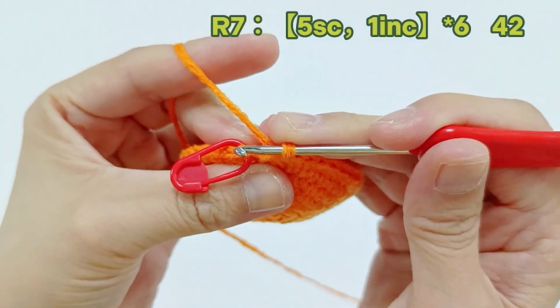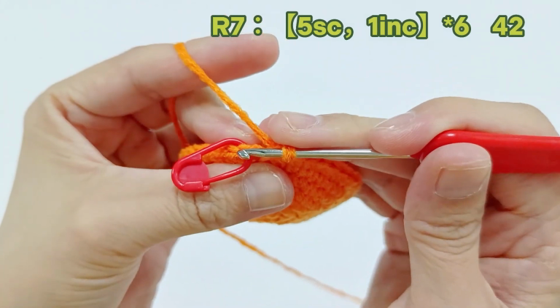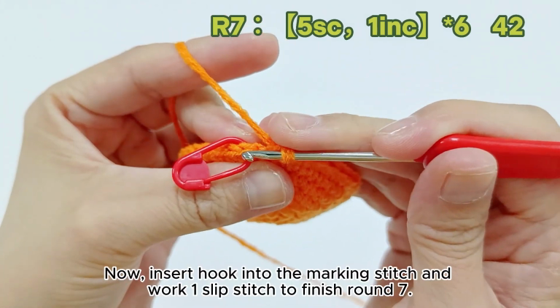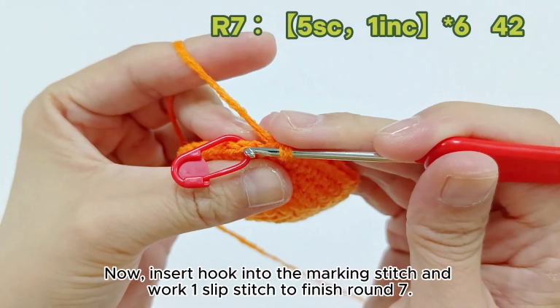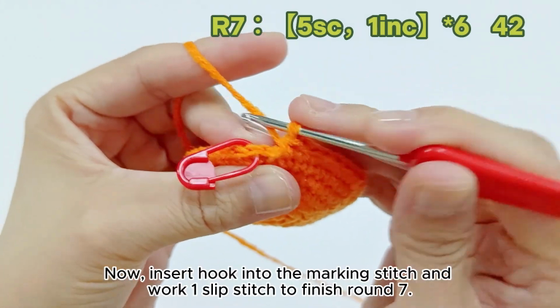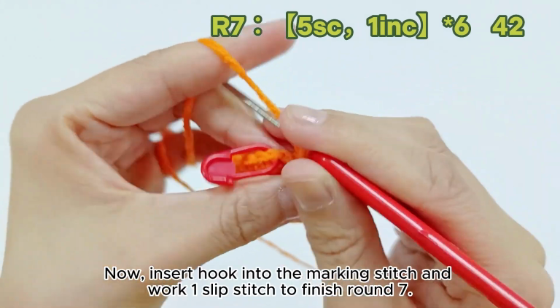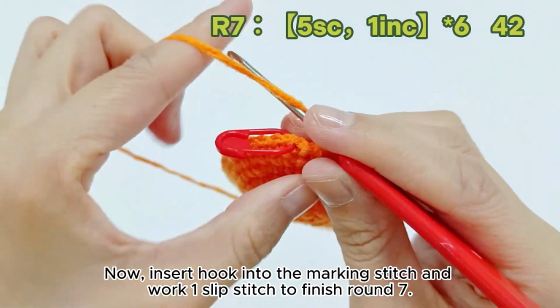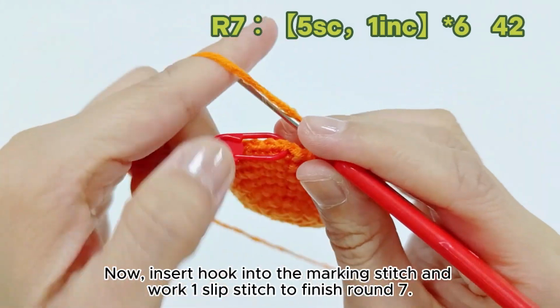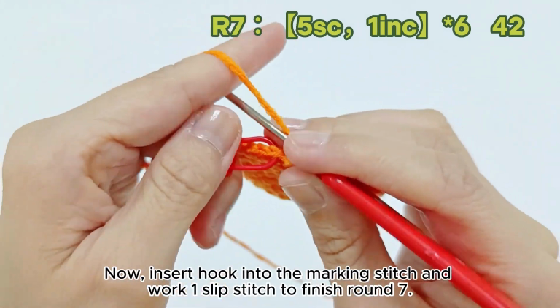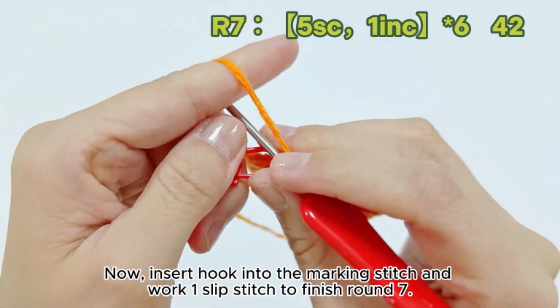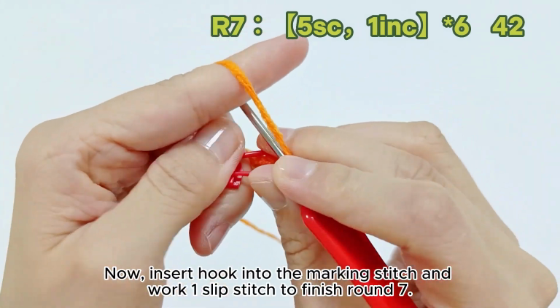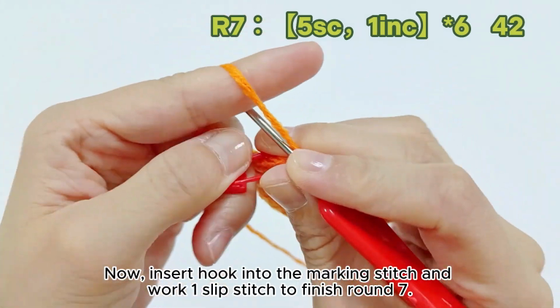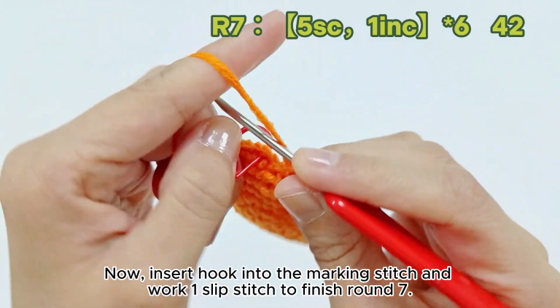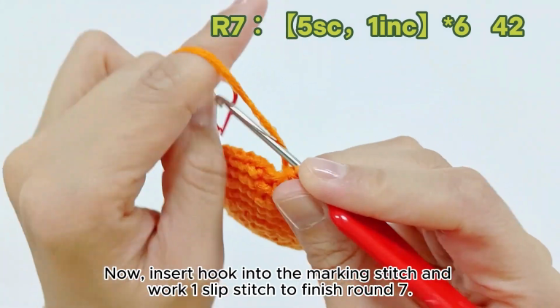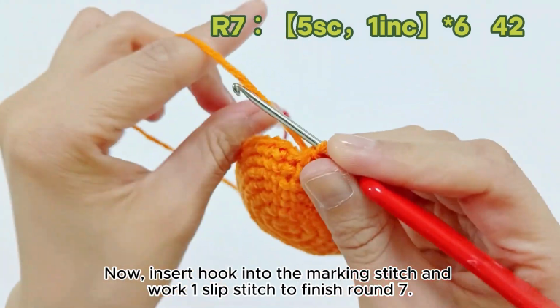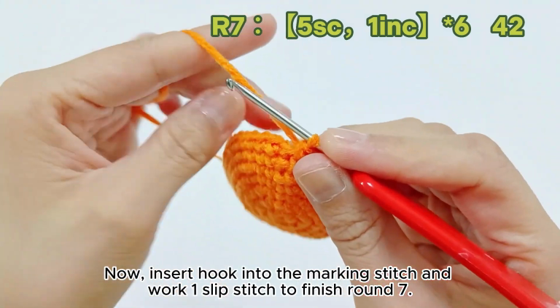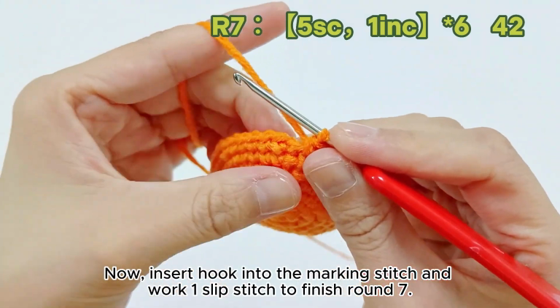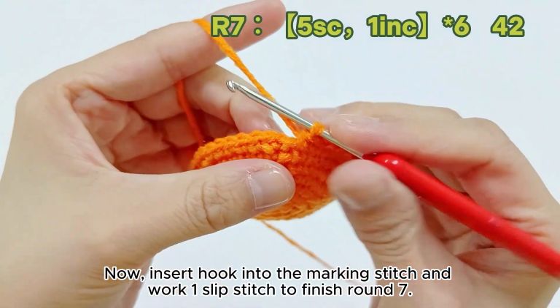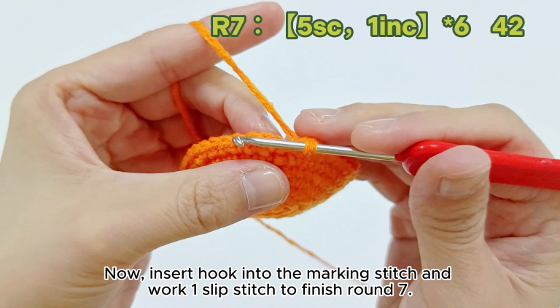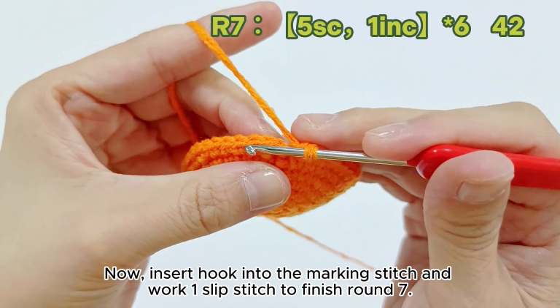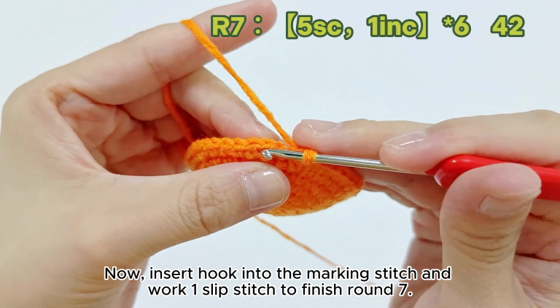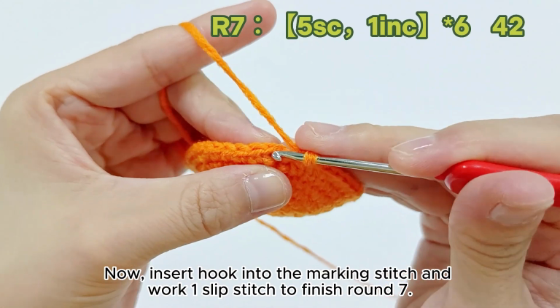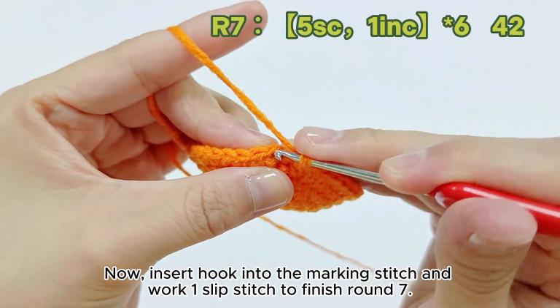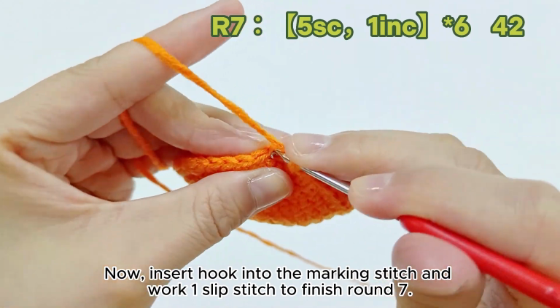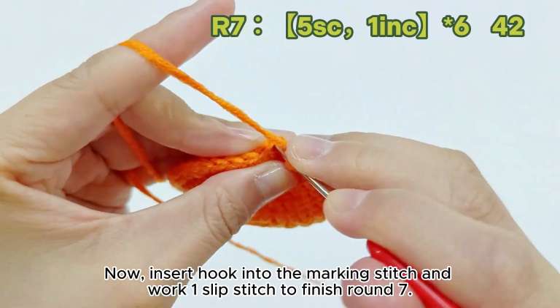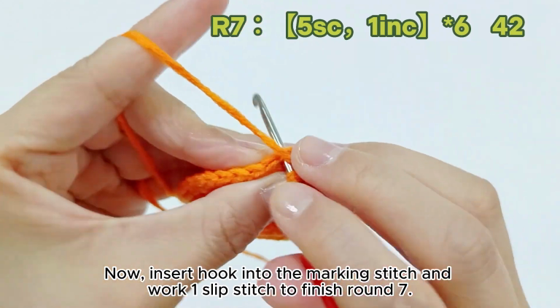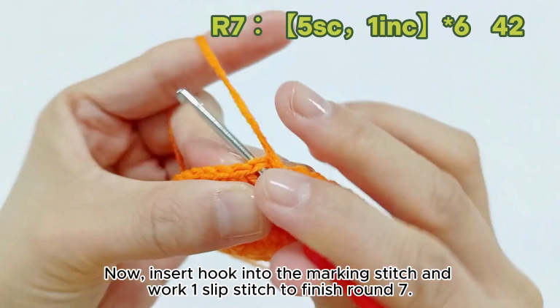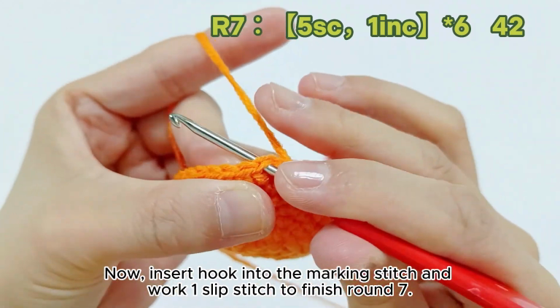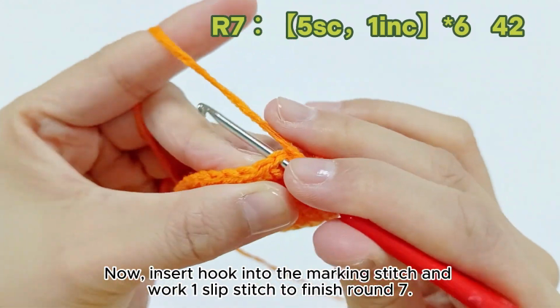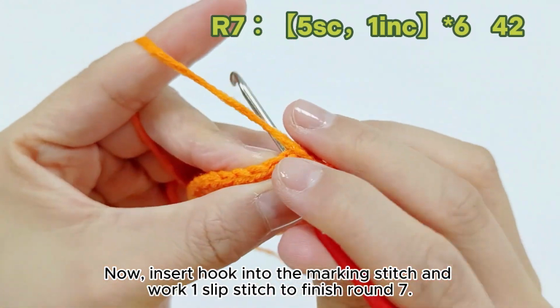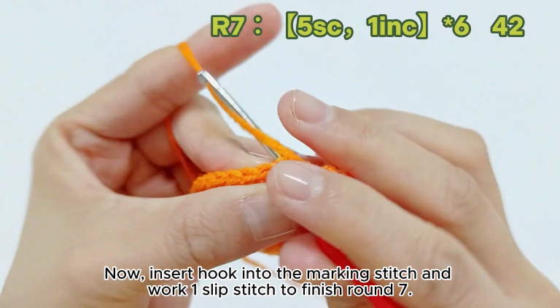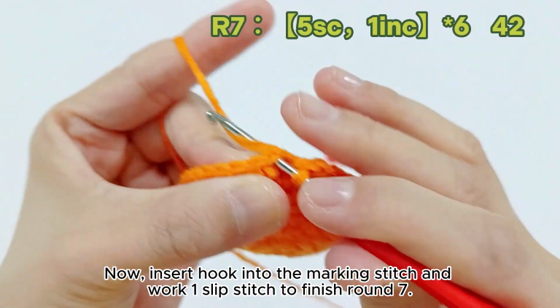Now, insert hook into the marking stitch and work one slip stitch to finish round seven. It's done properly.